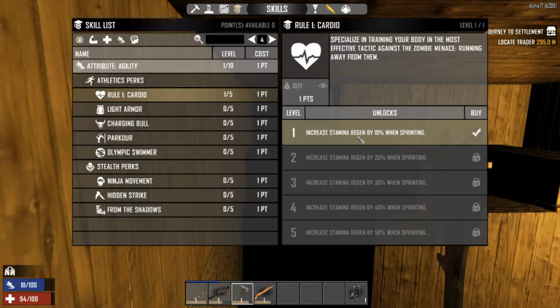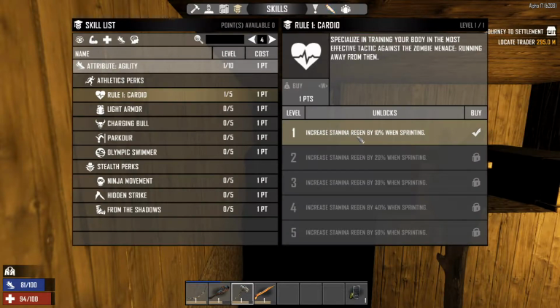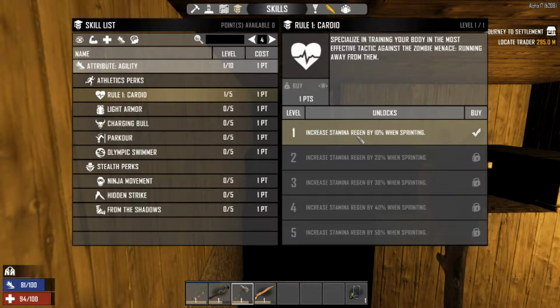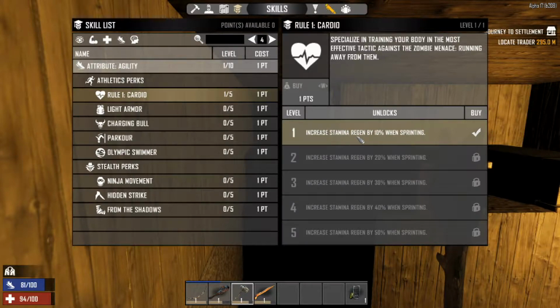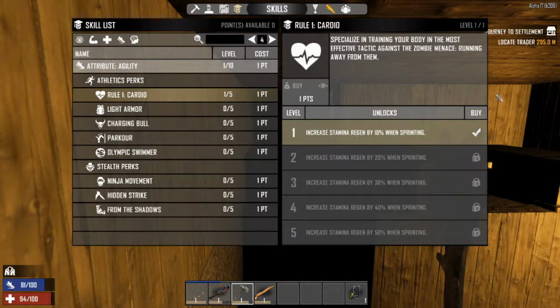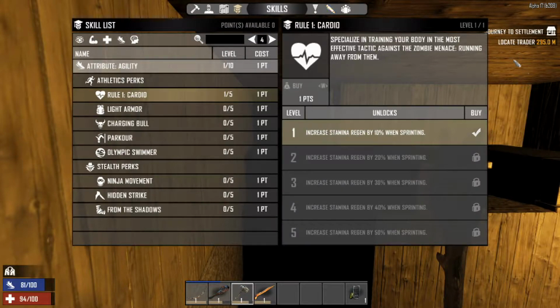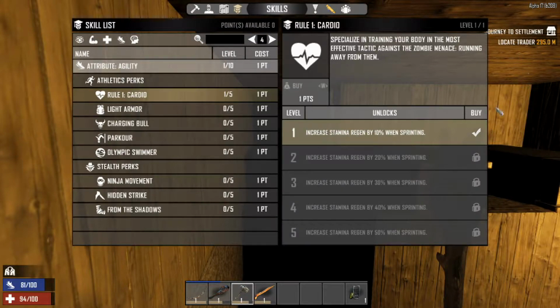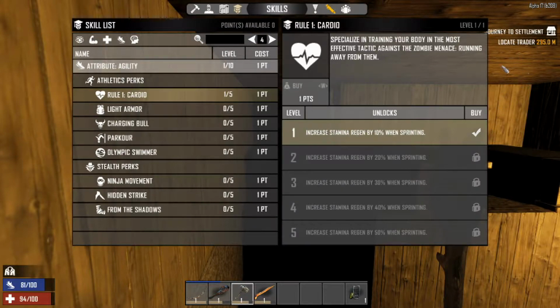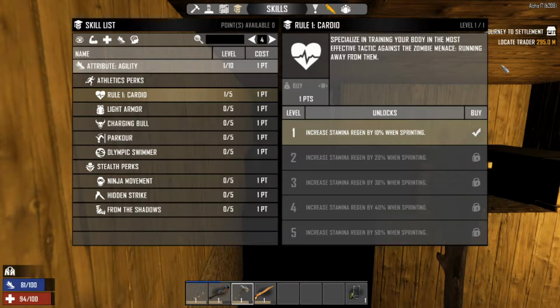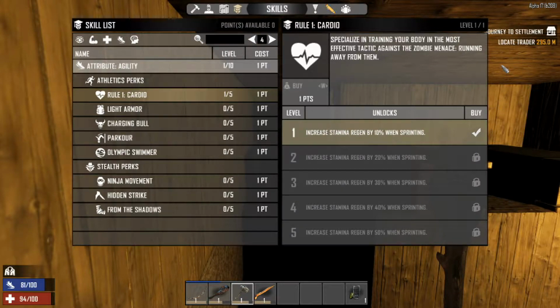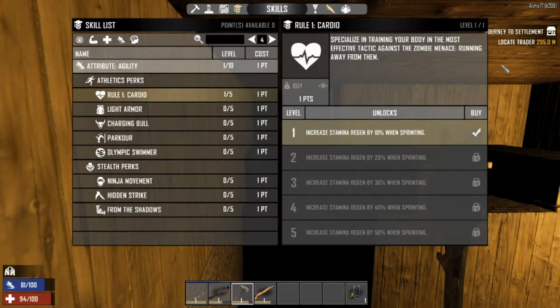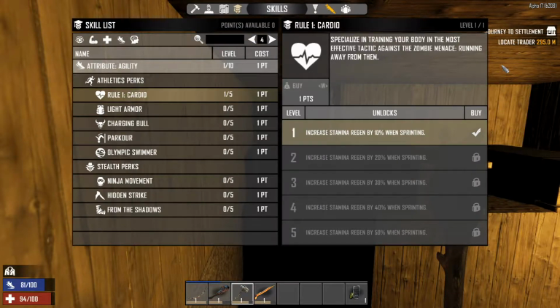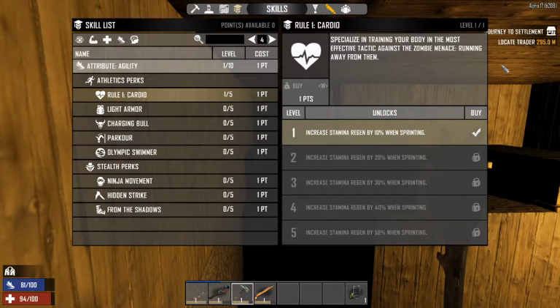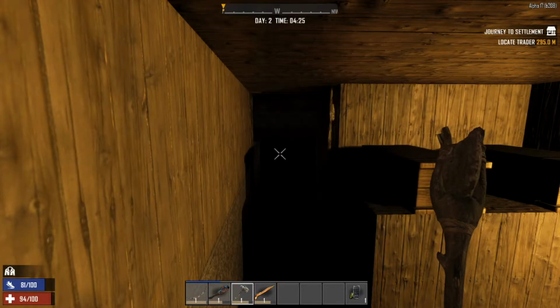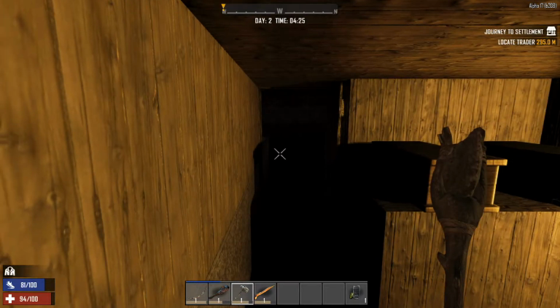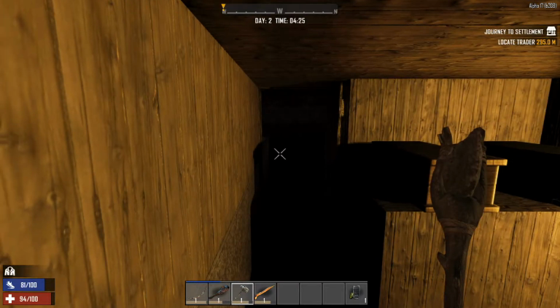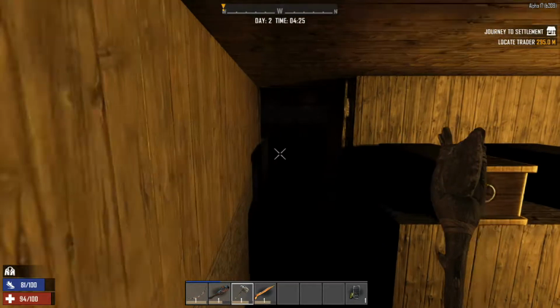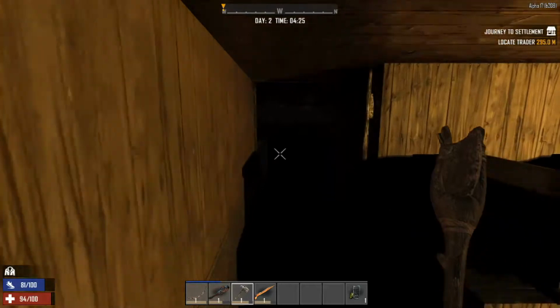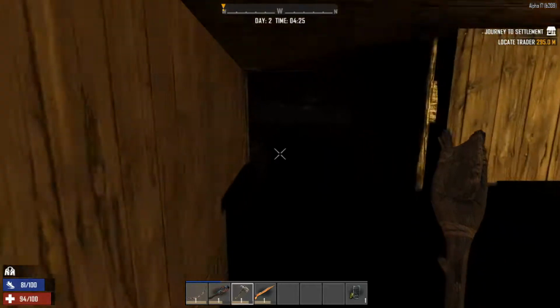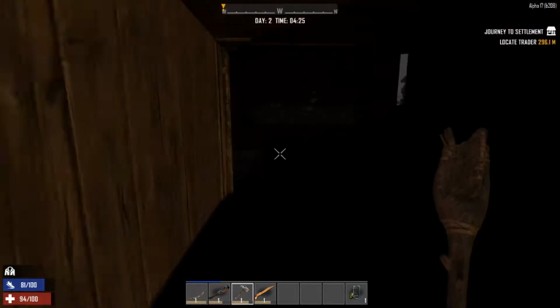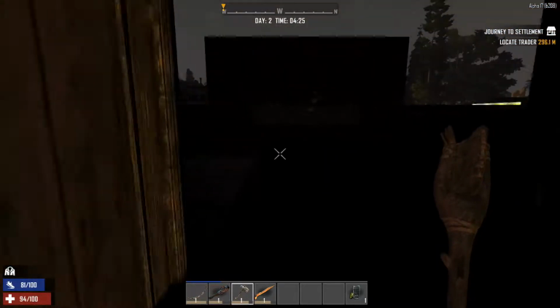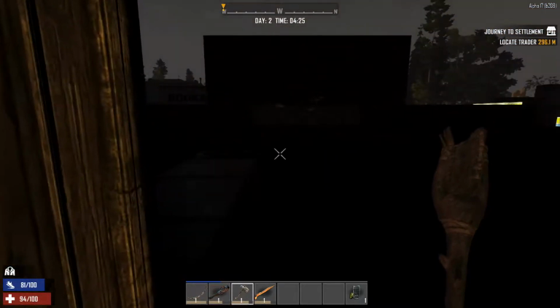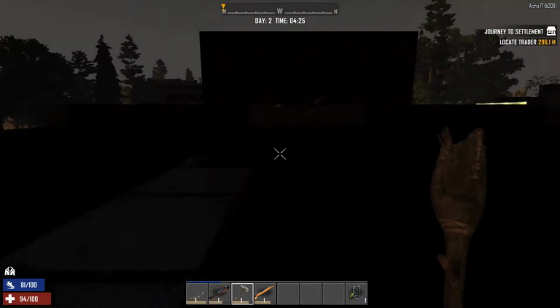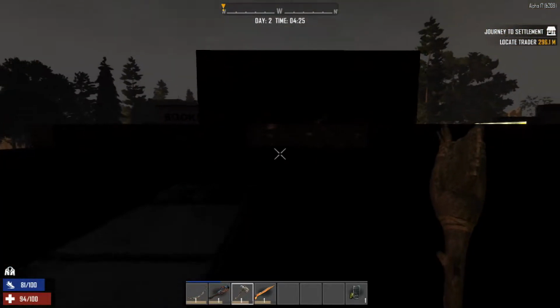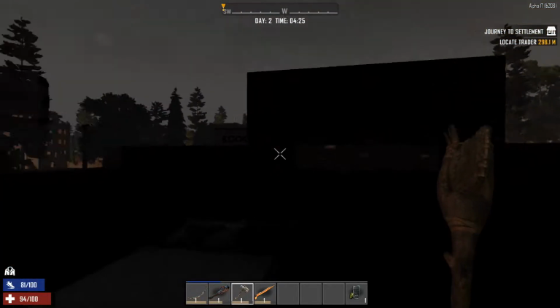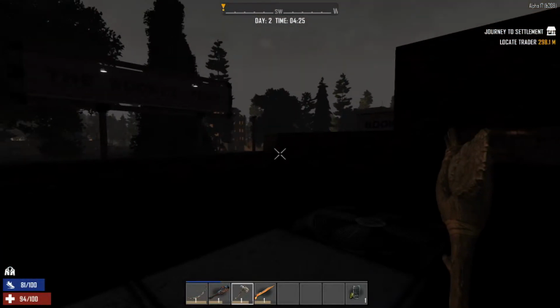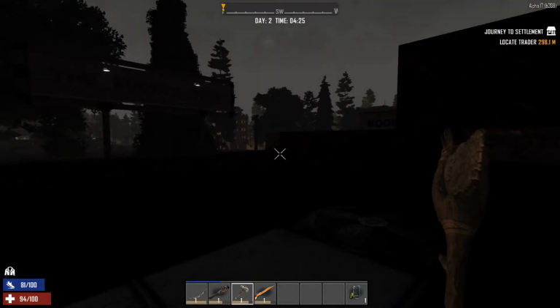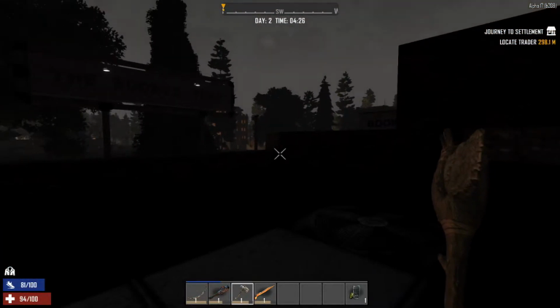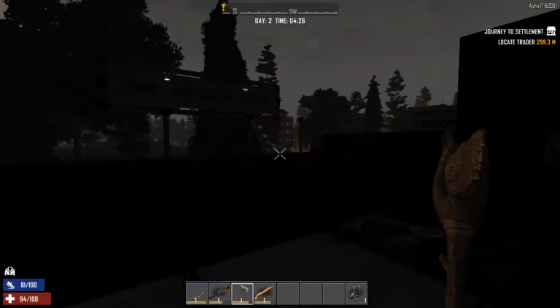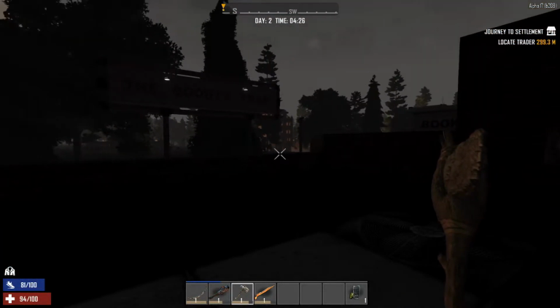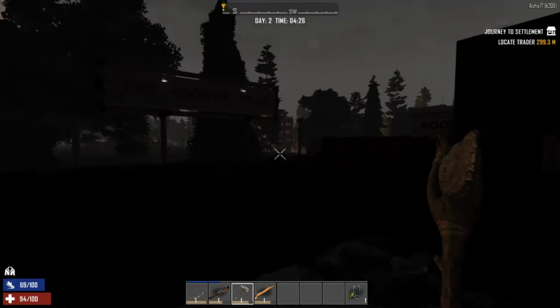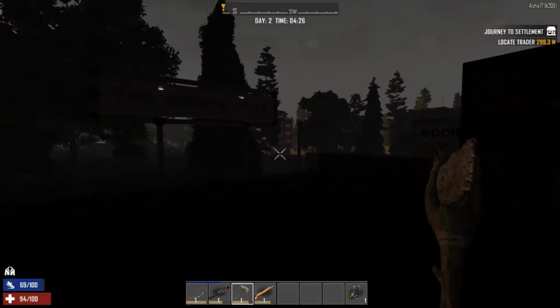We also got Healing Factor - you gain one HP every 30 seconds for natural healing. Fully Hydrated and Slow Metabolism will help with food and water so they won't drain as fast, and Rule One Cardio increases stamina regen by 10% when sprinting.